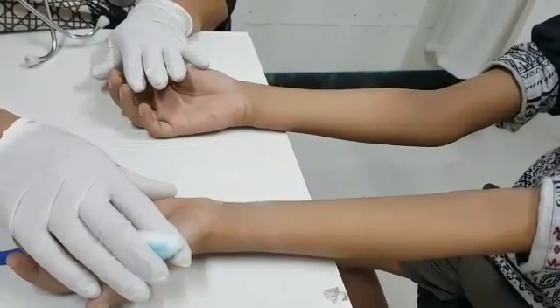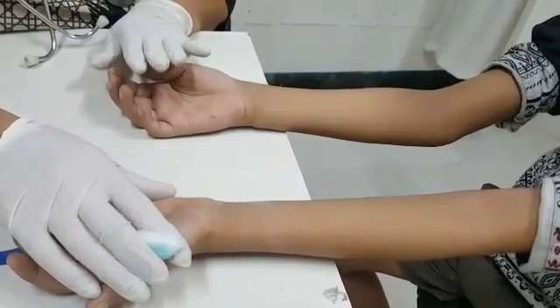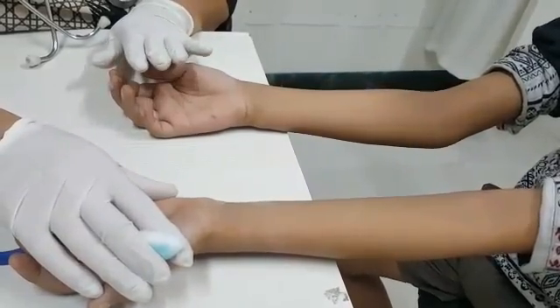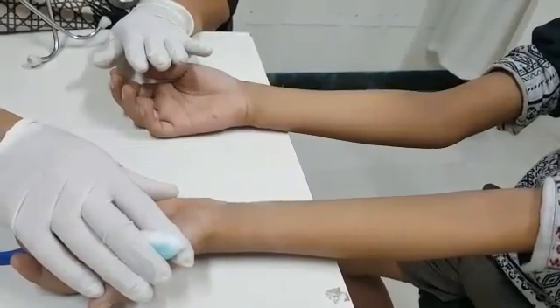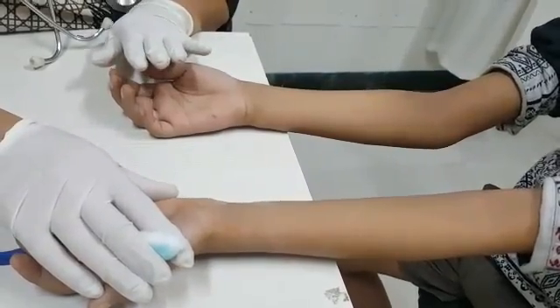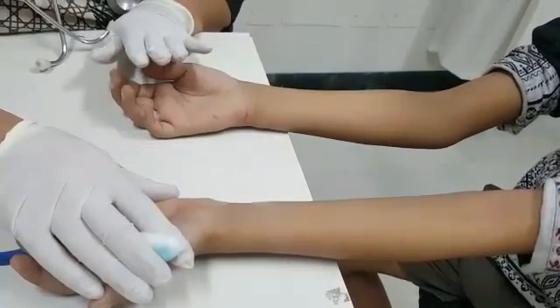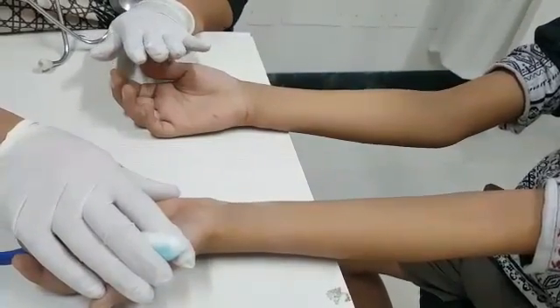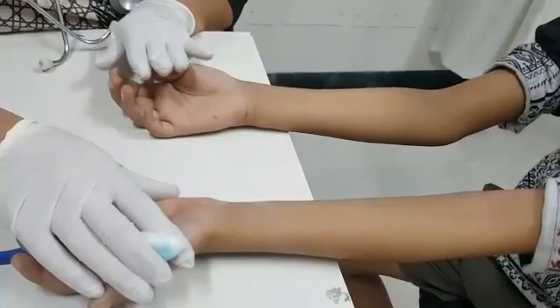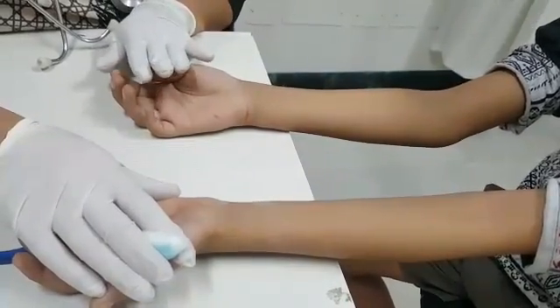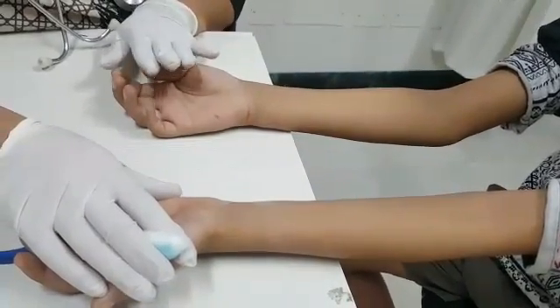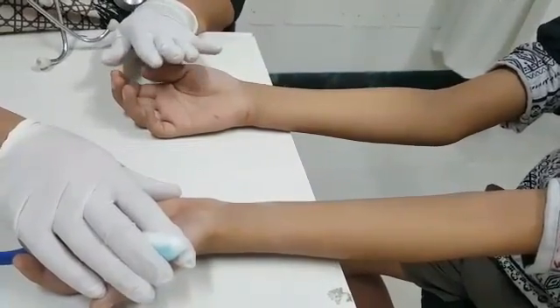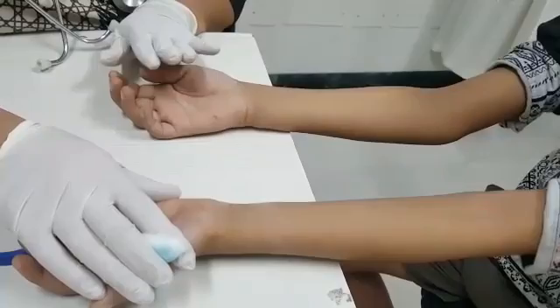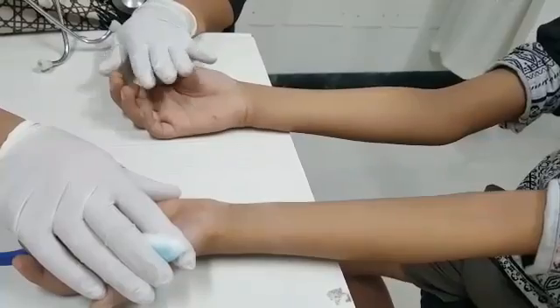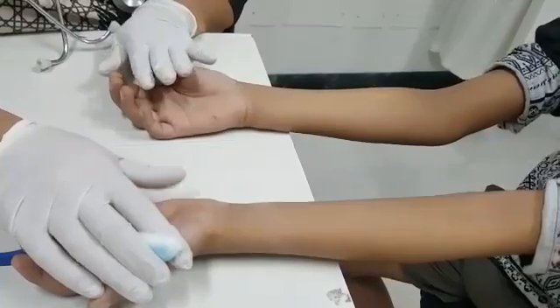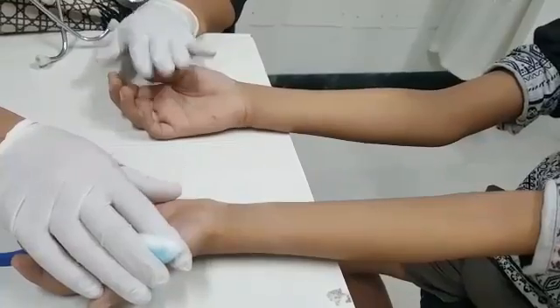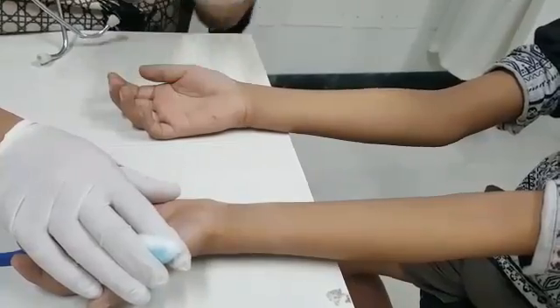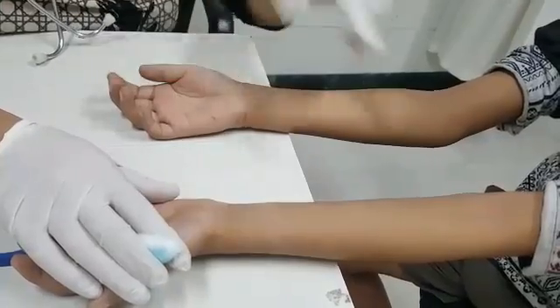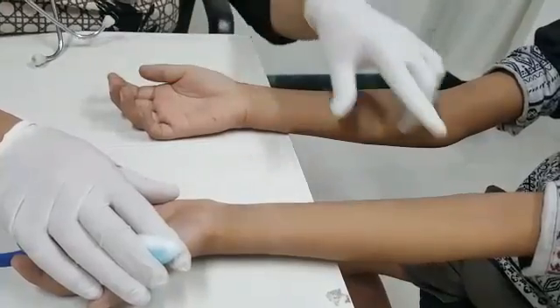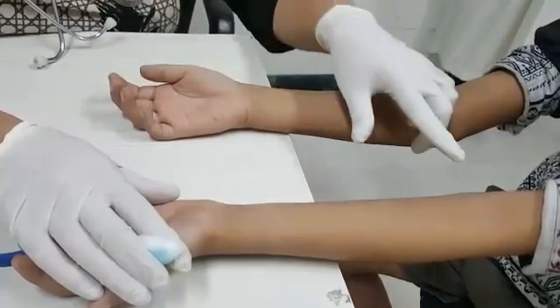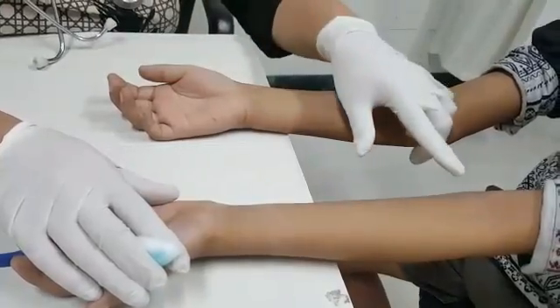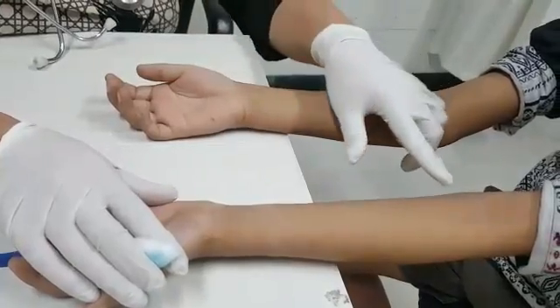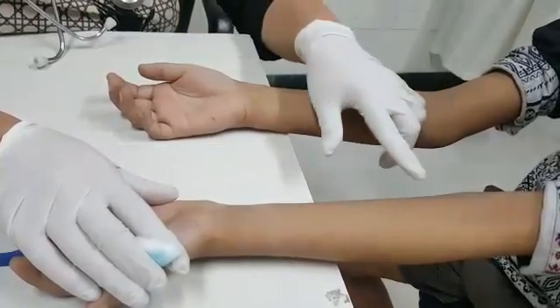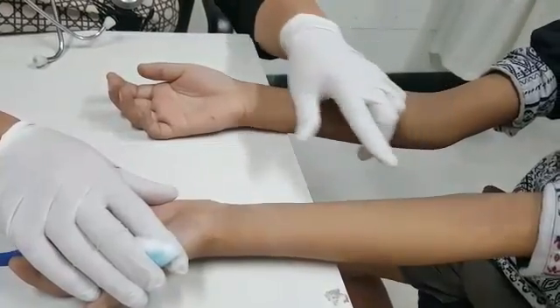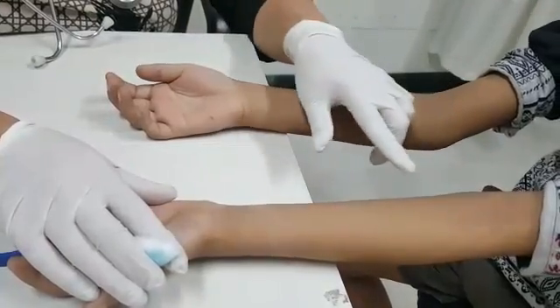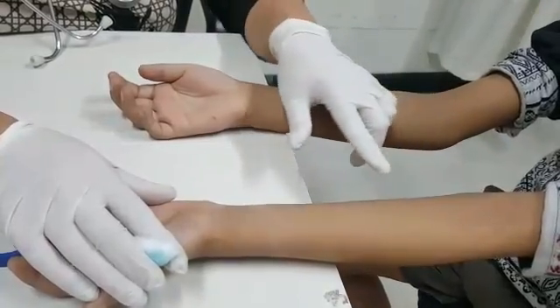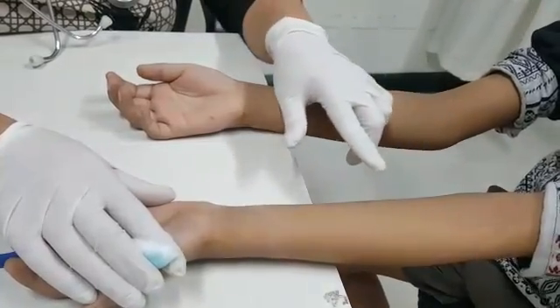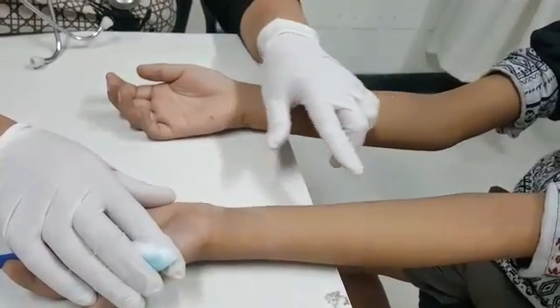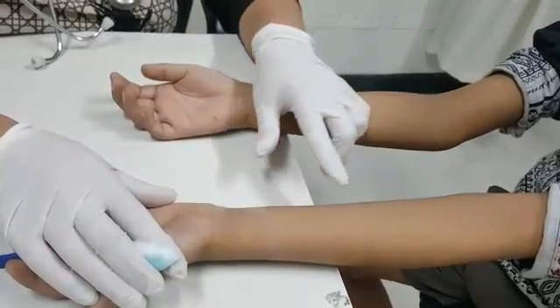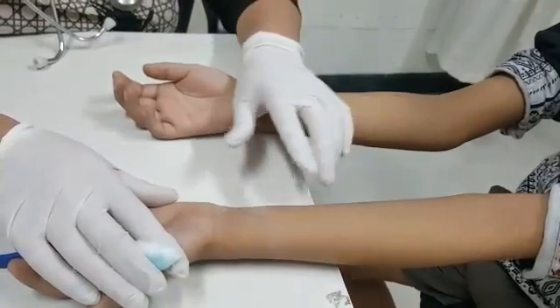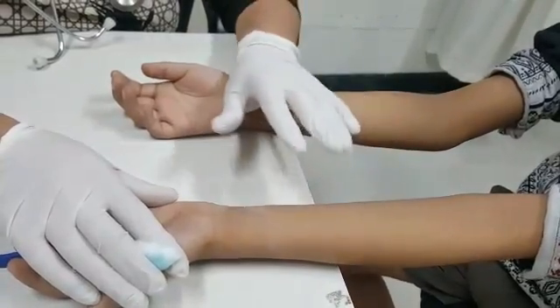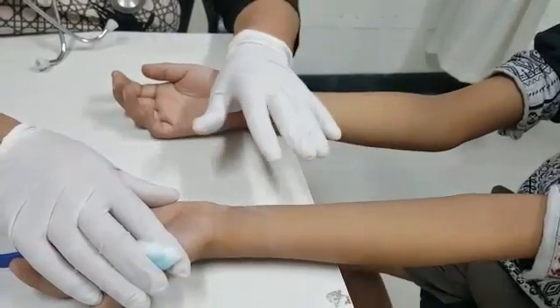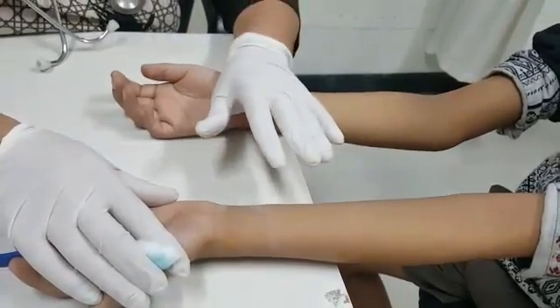In this procedure, it is not exactly a prick. It is just a touch on the skin when we put the drop of allergen.